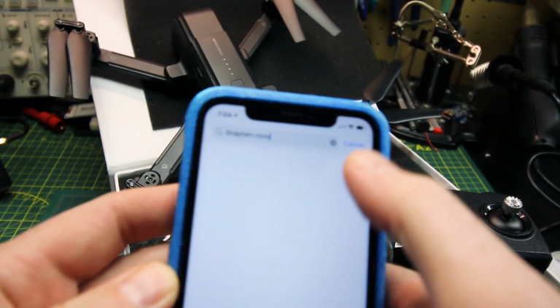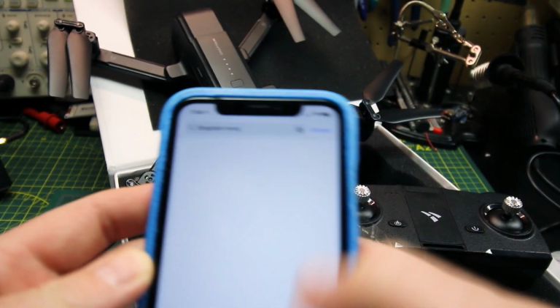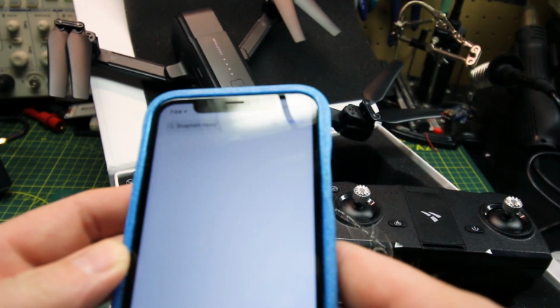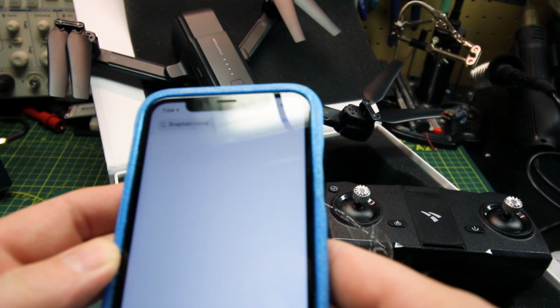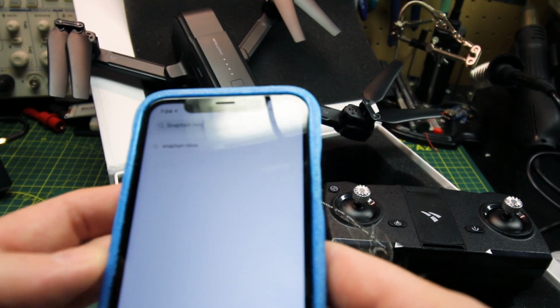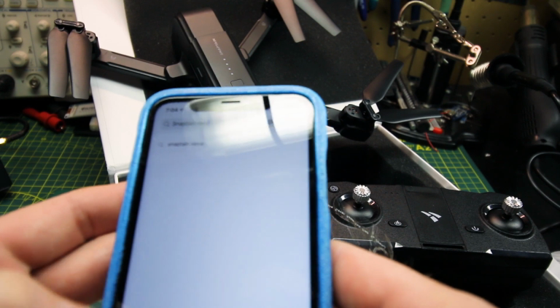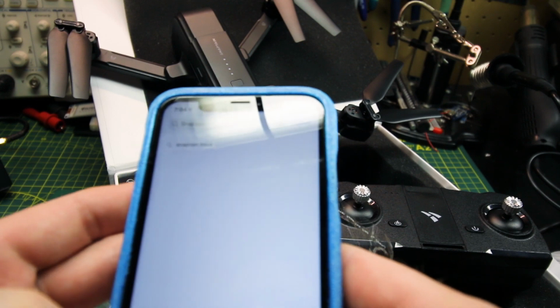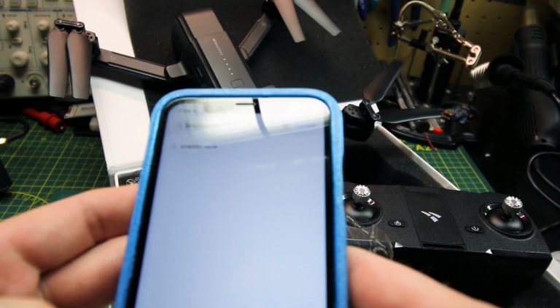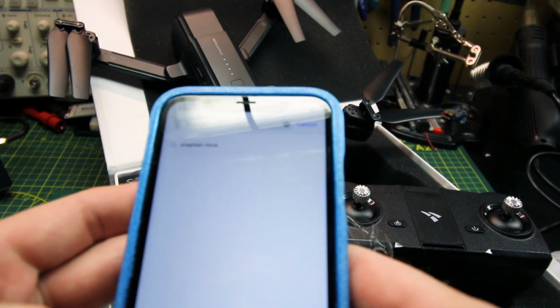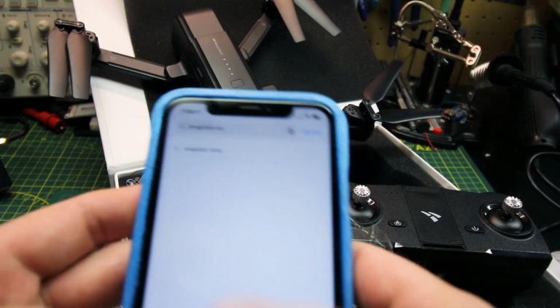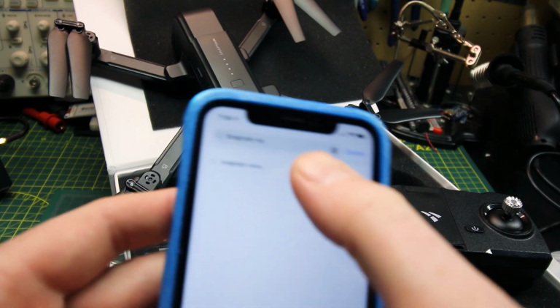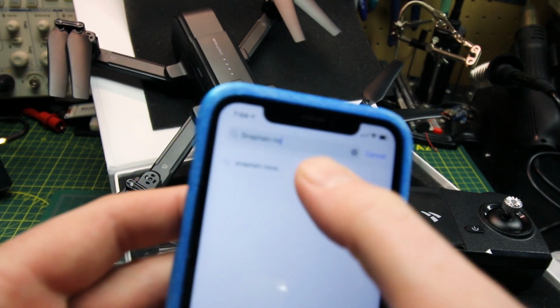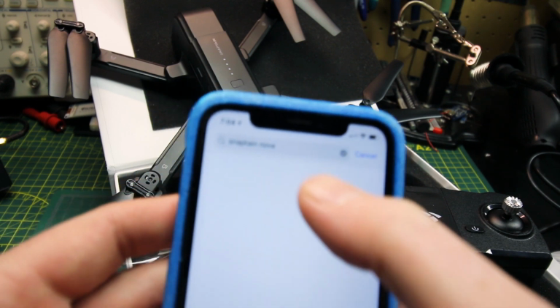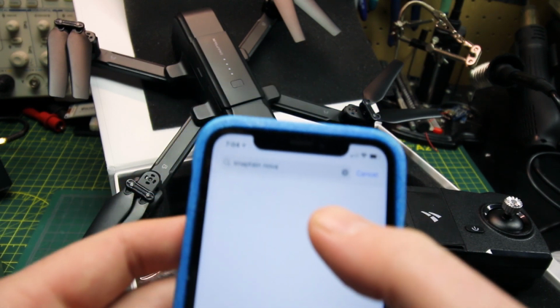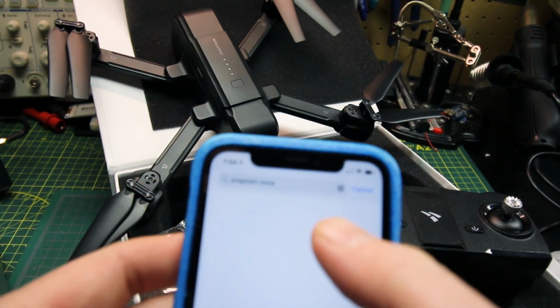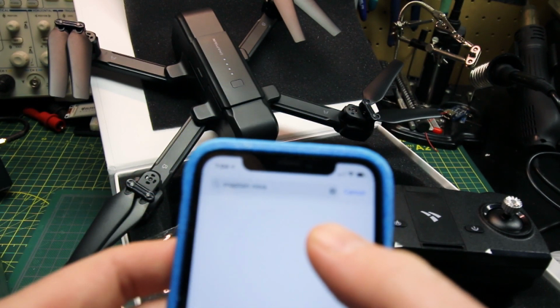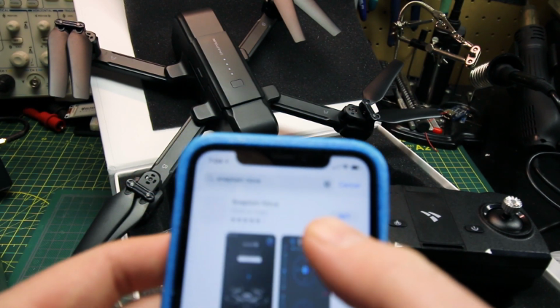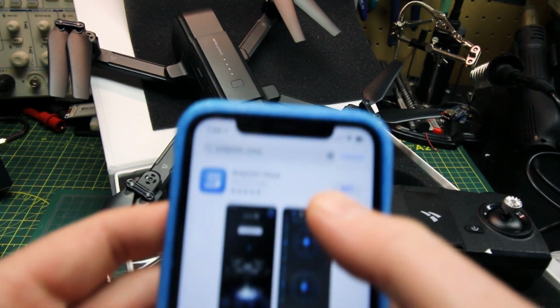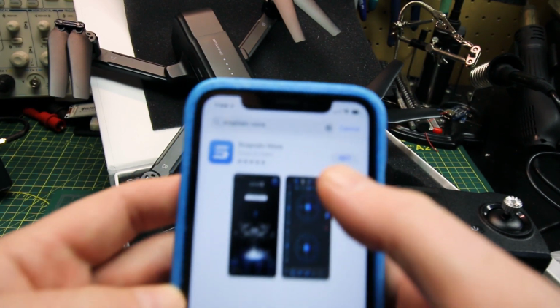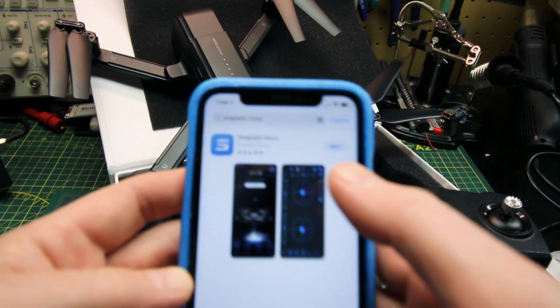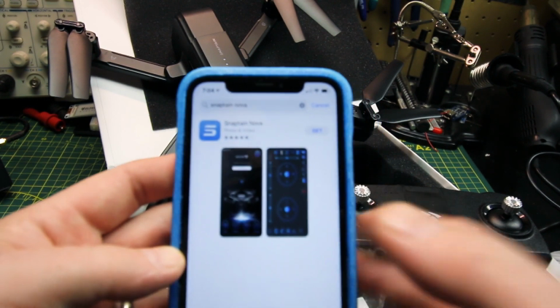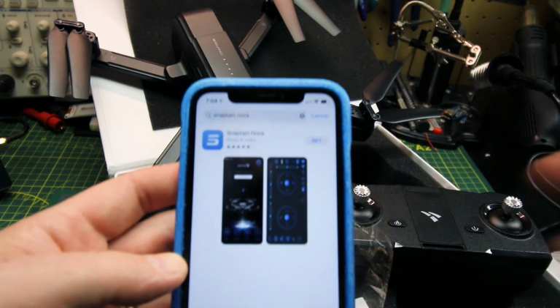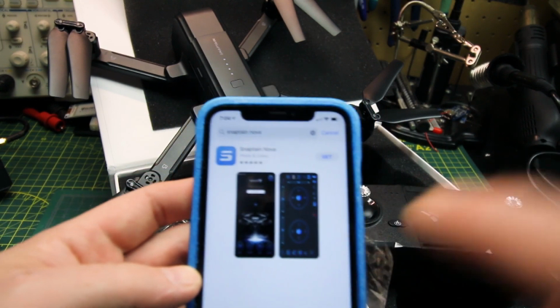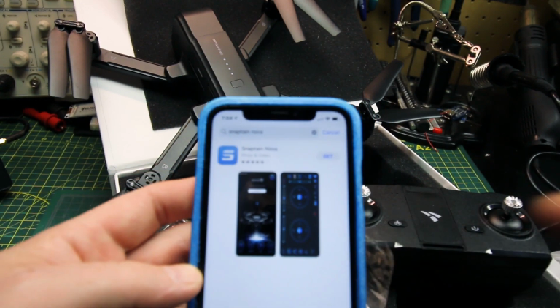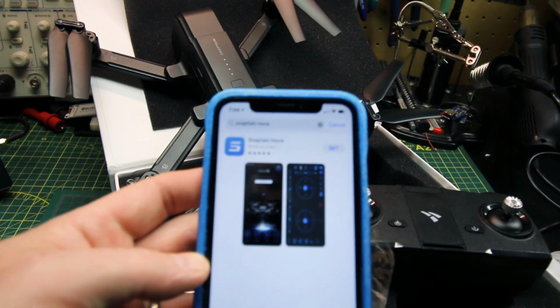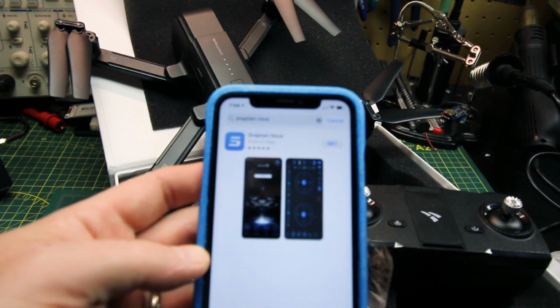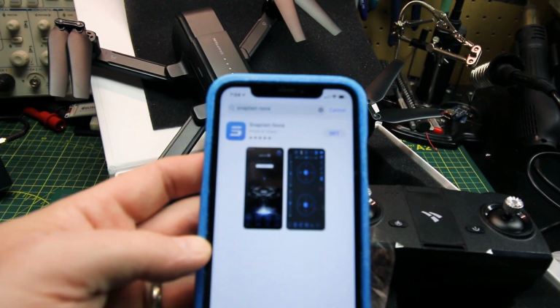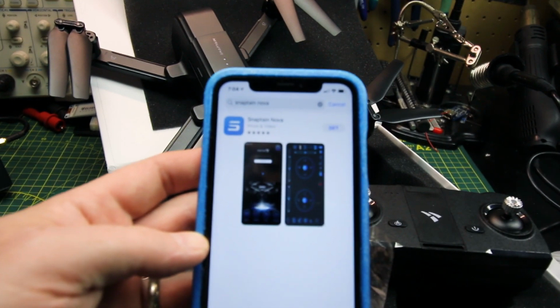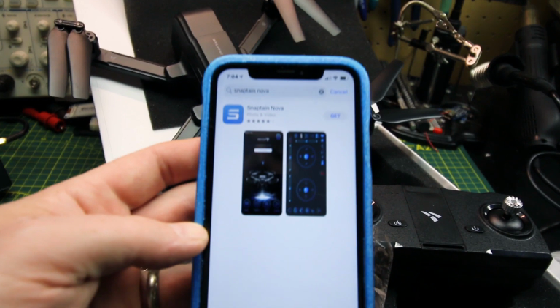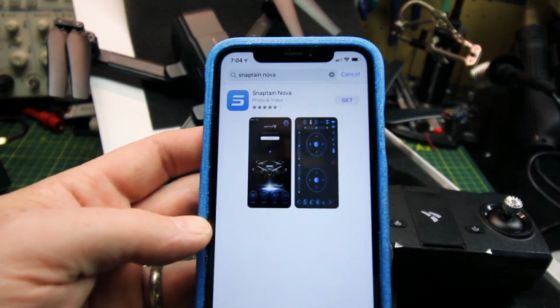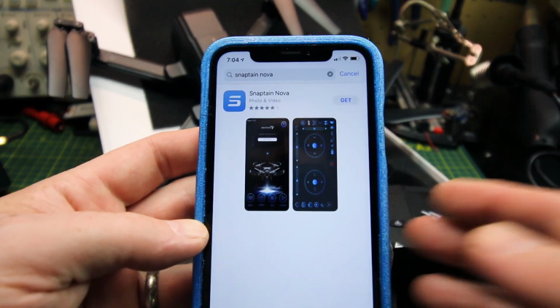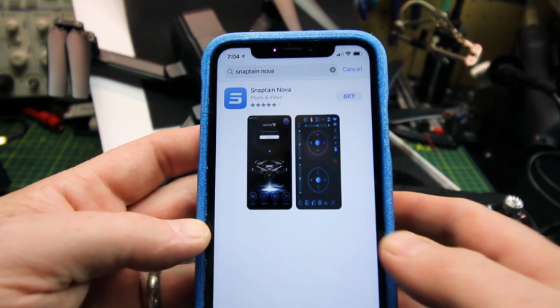In the app store I was able to find their app no problem. Download it, install it — had no issues whatsoever. It was pretty painless.